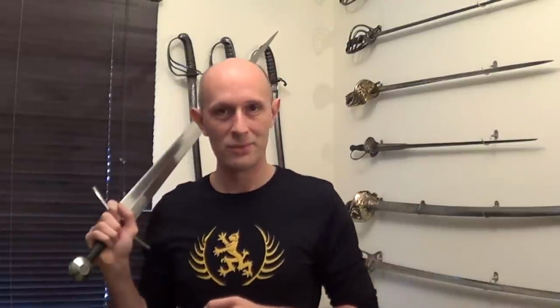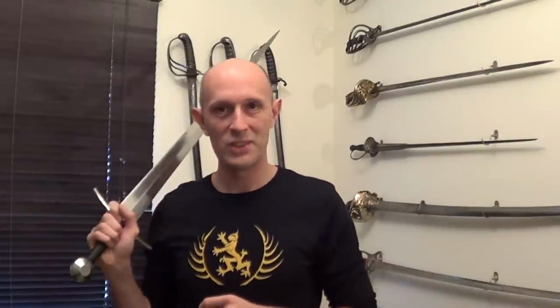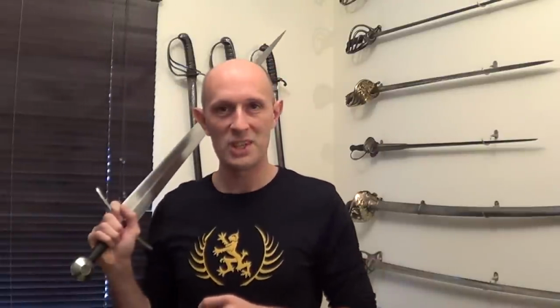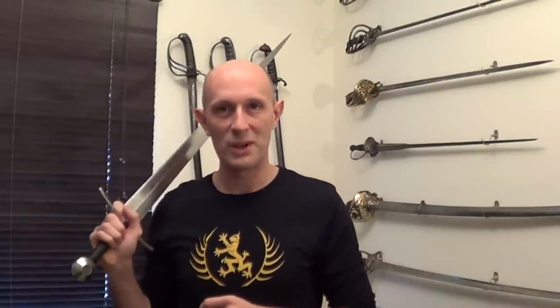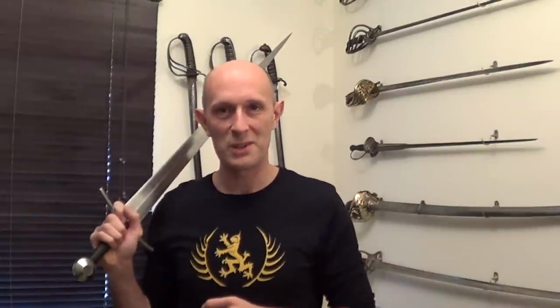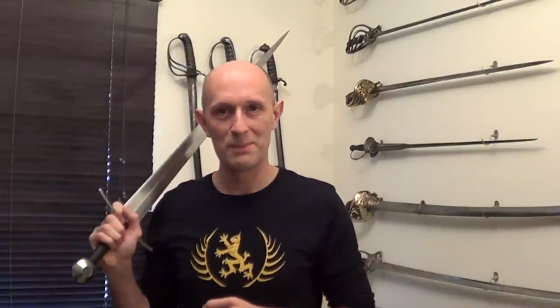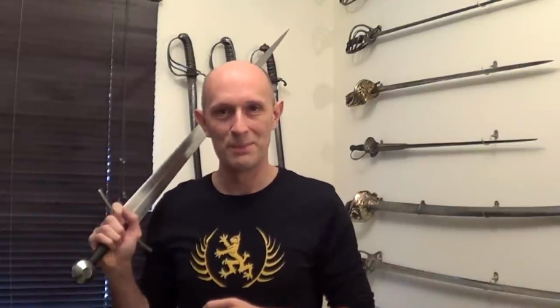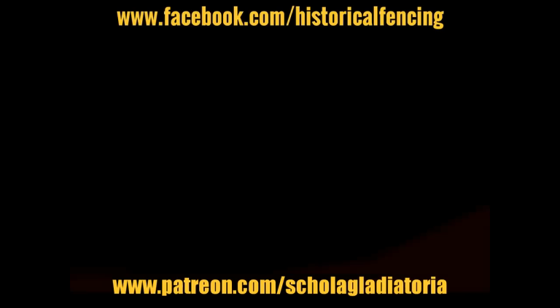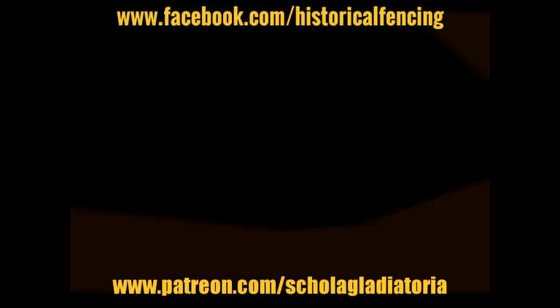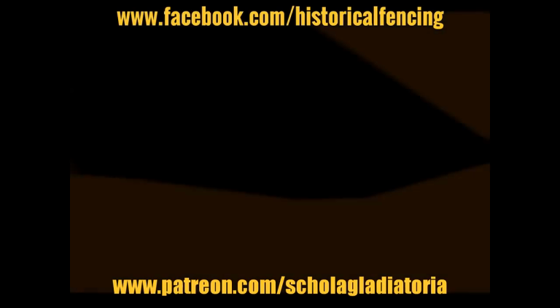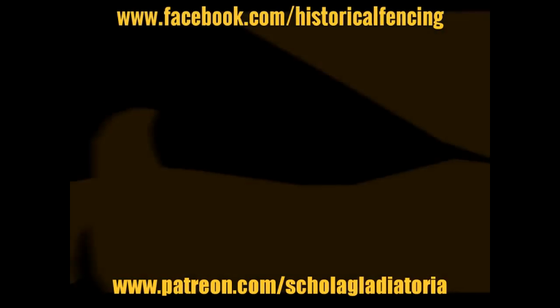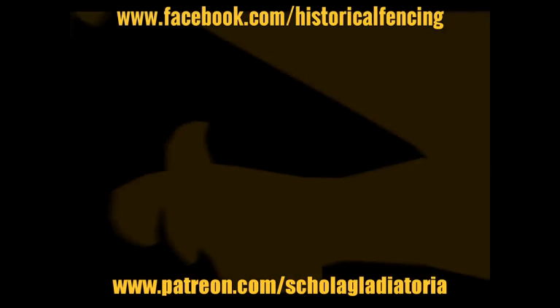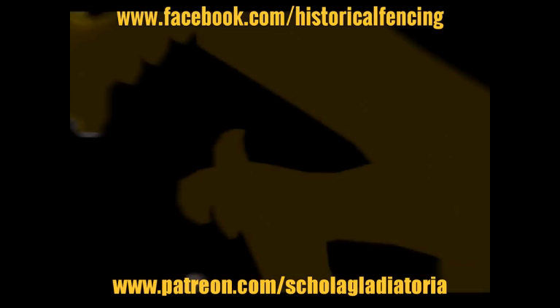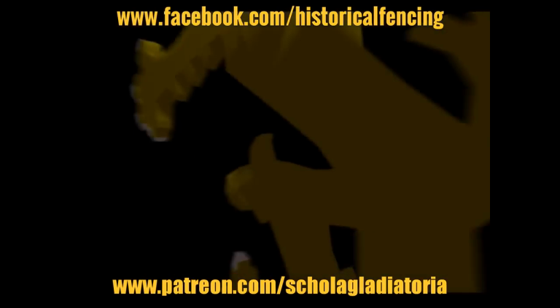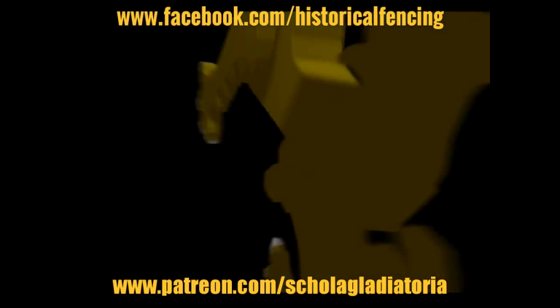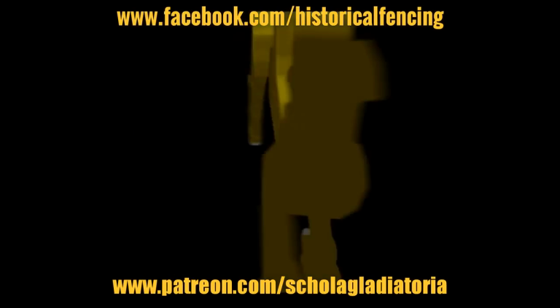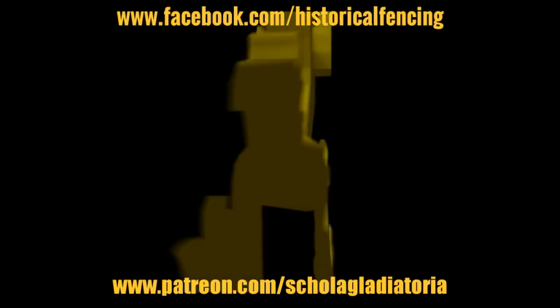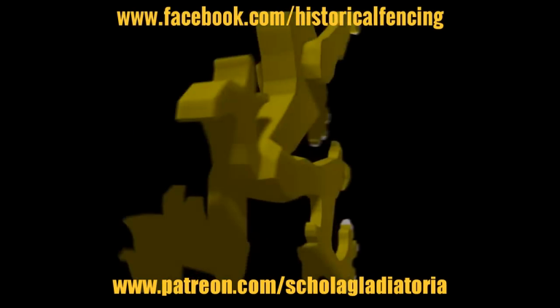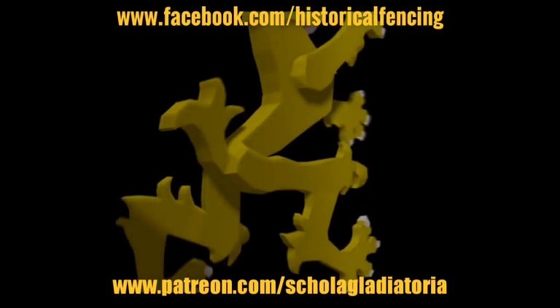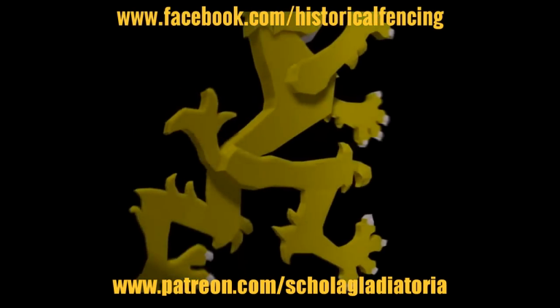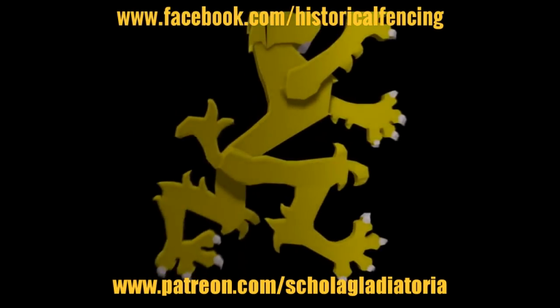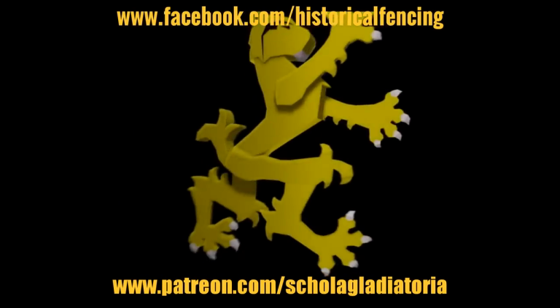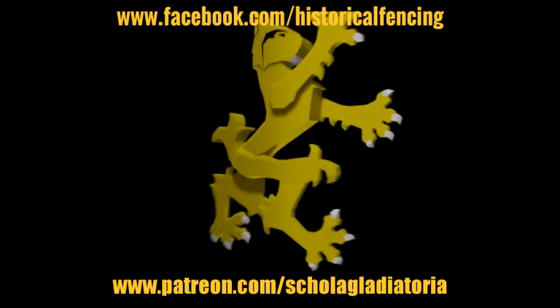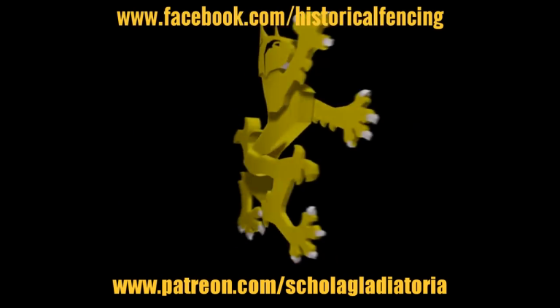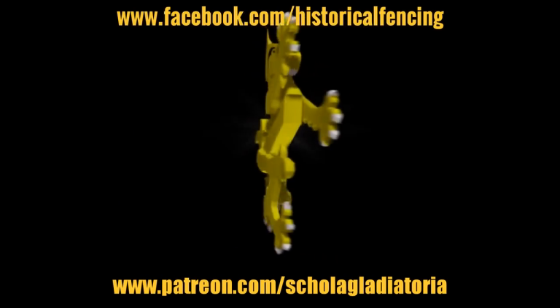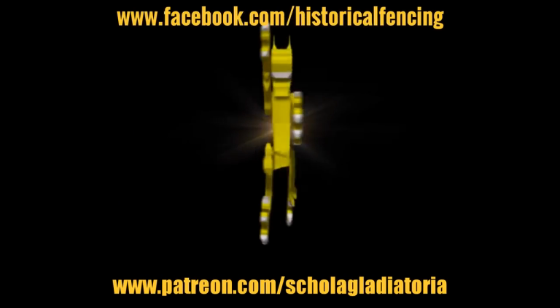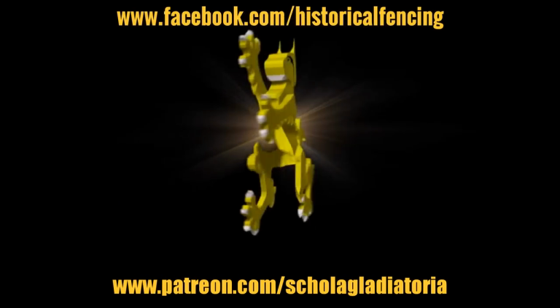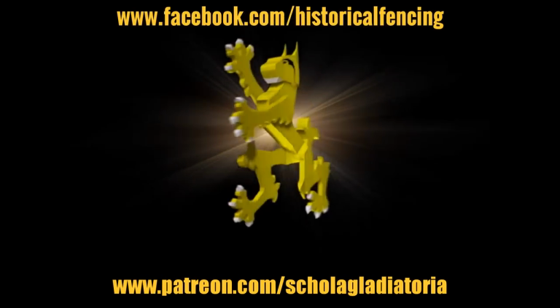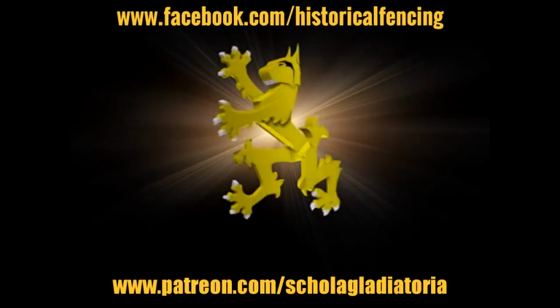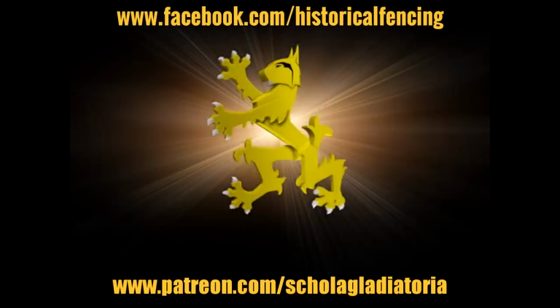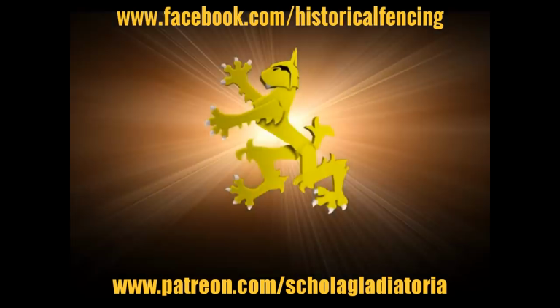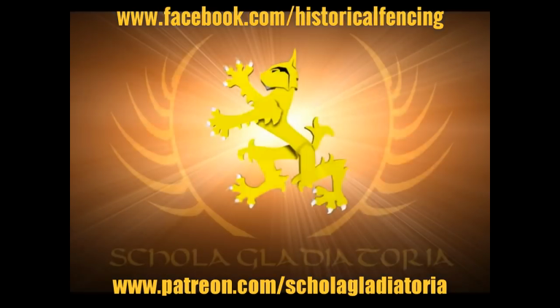Cheers folks! Thank you for watching. Please subscribe and feel free to follow us on Facebook.